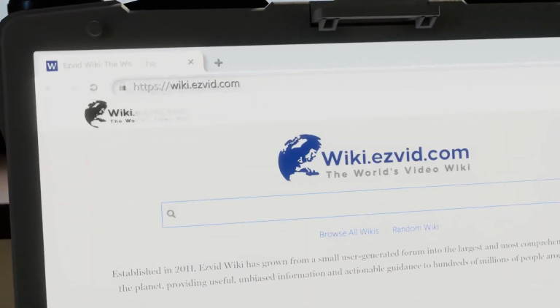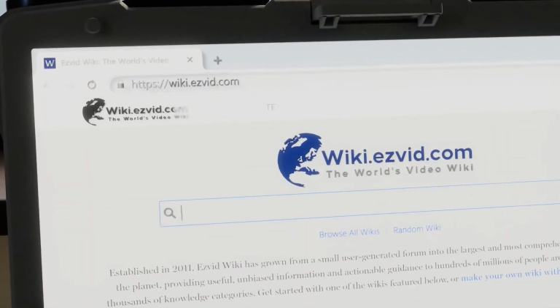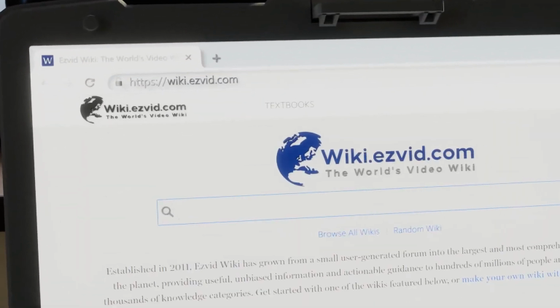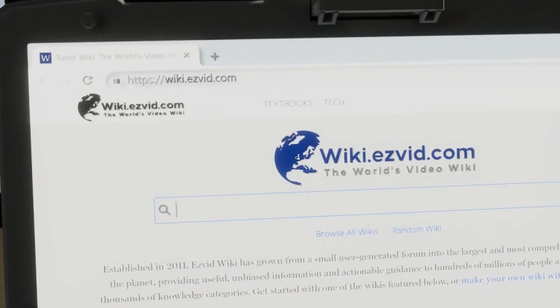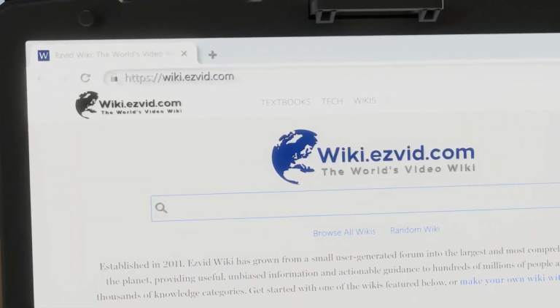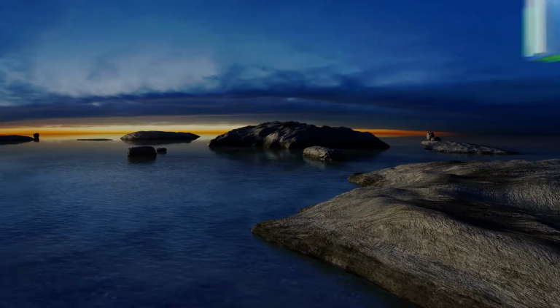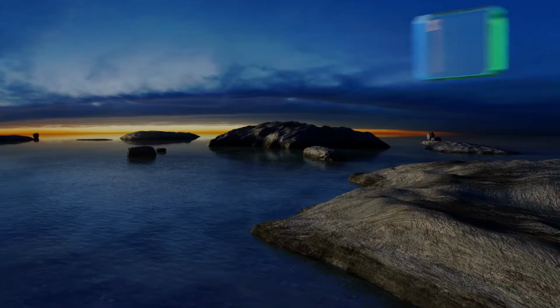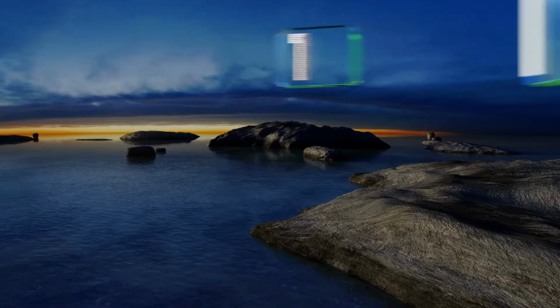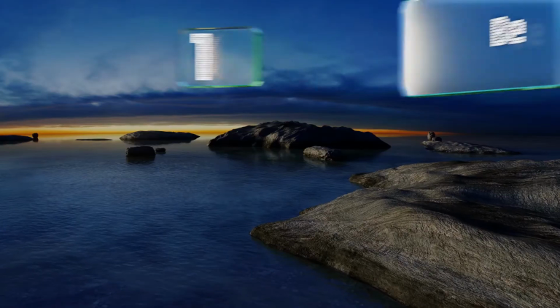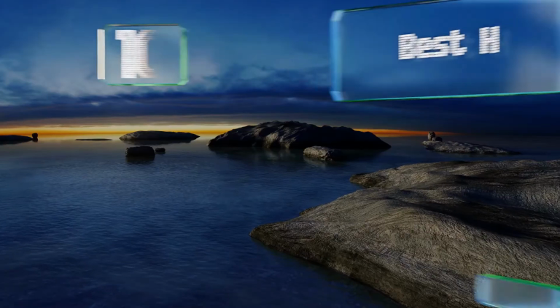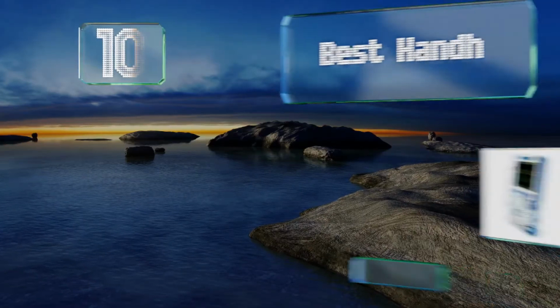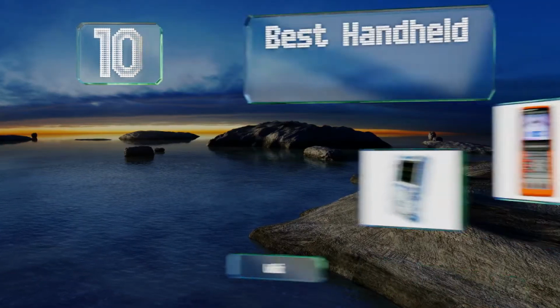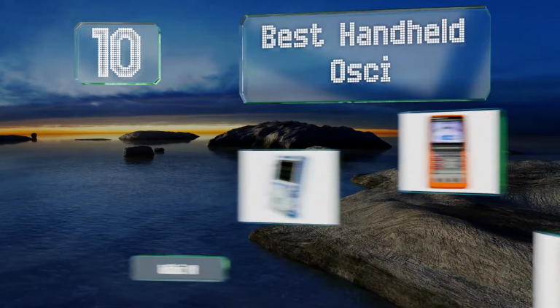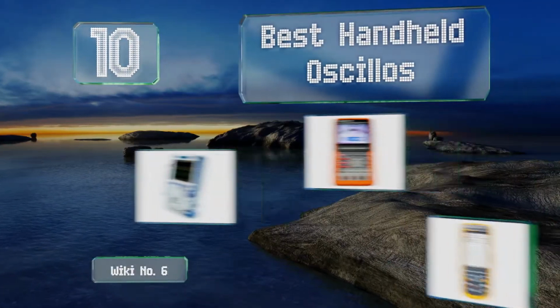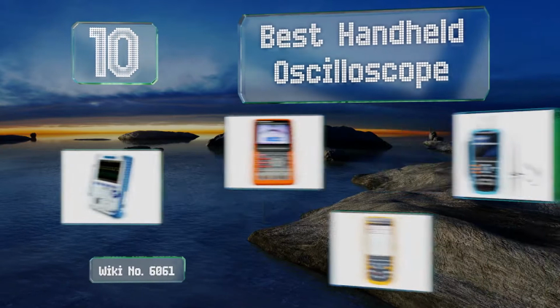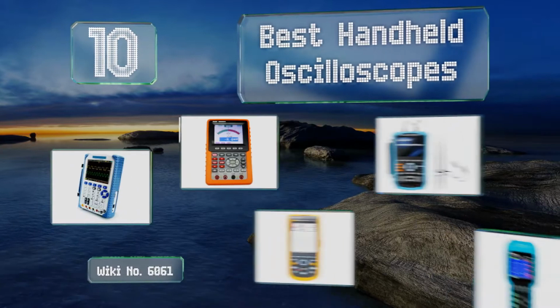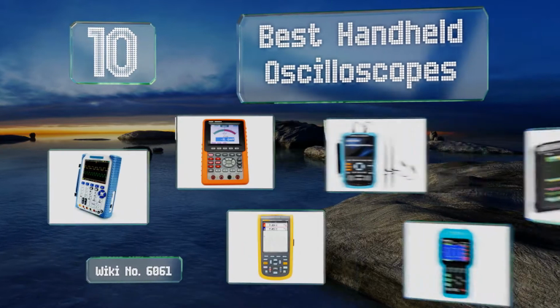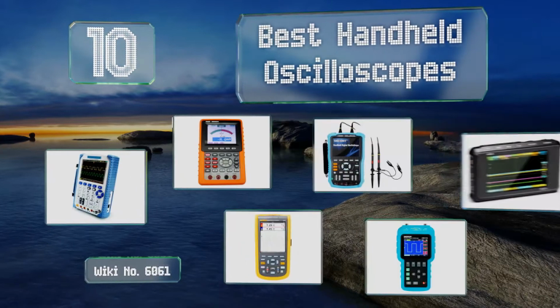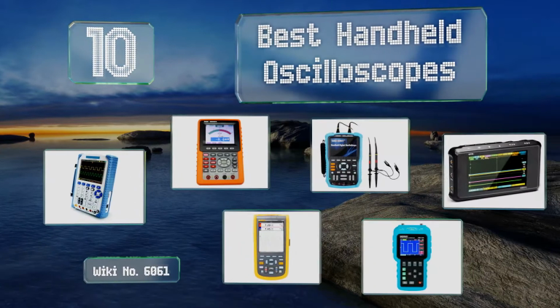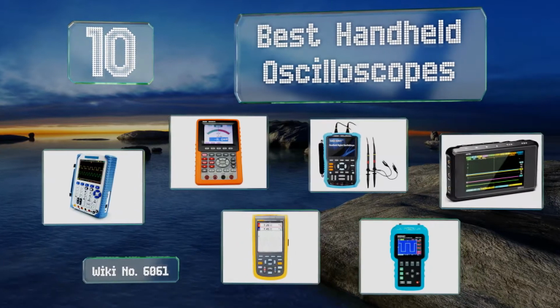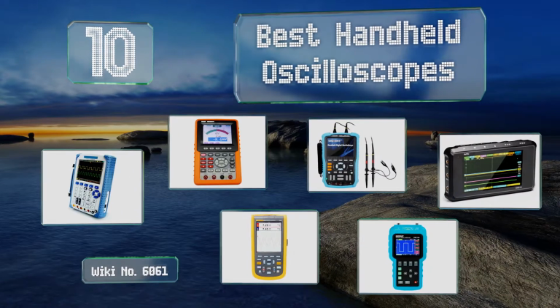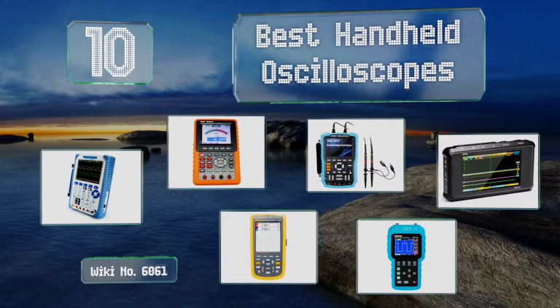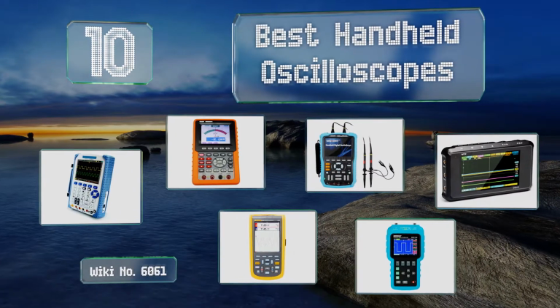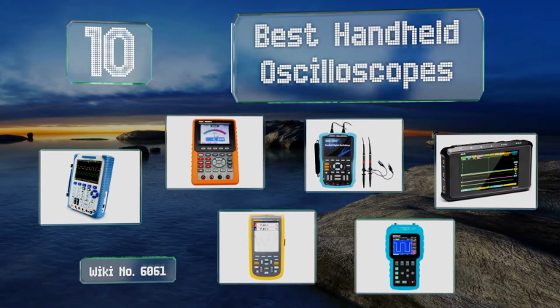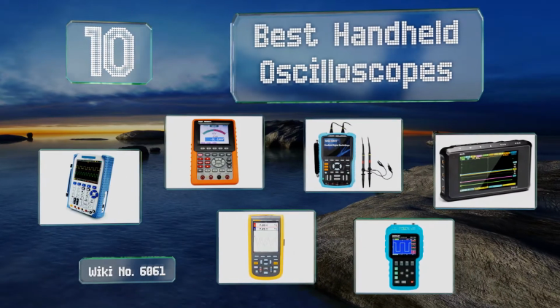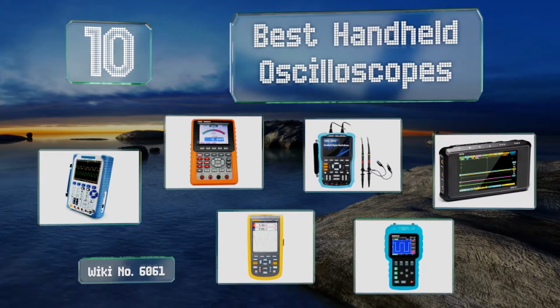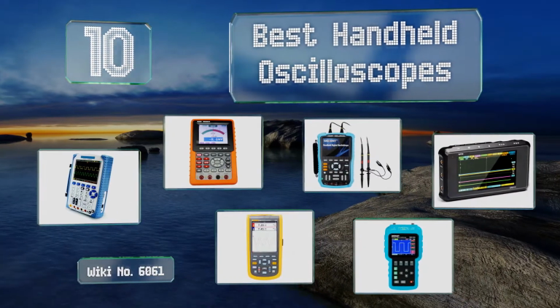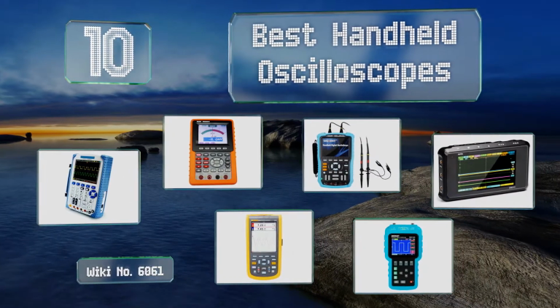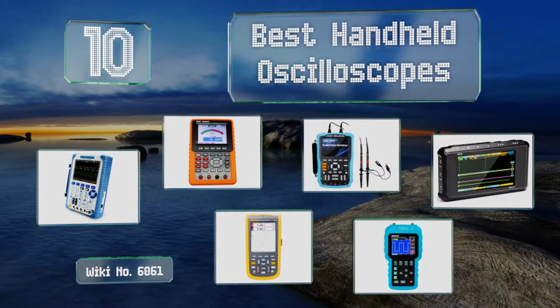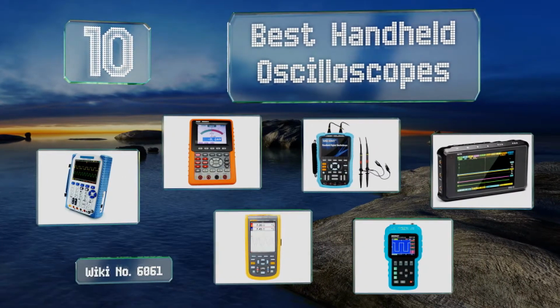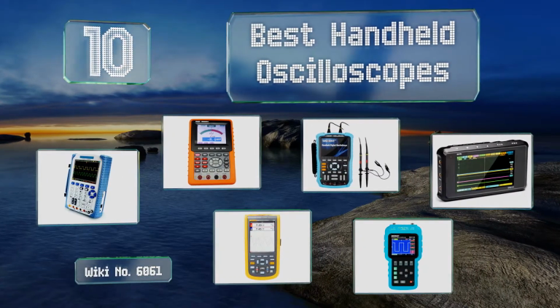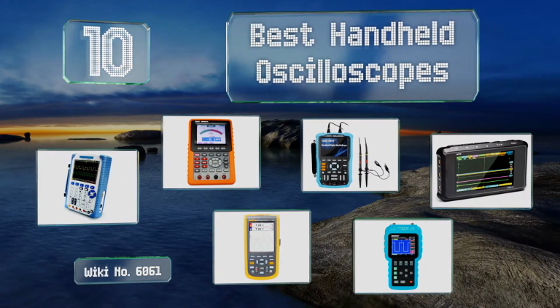EasyVid presents the 10 best handheld oscilloscopes. Let's get started with the list.